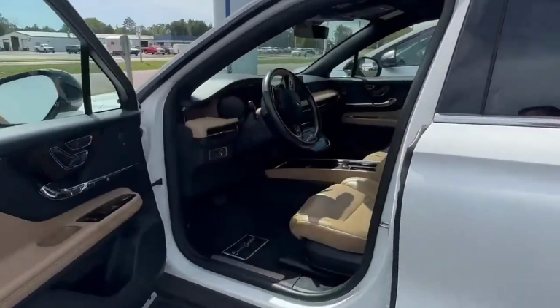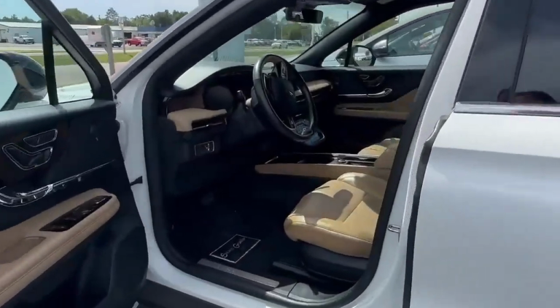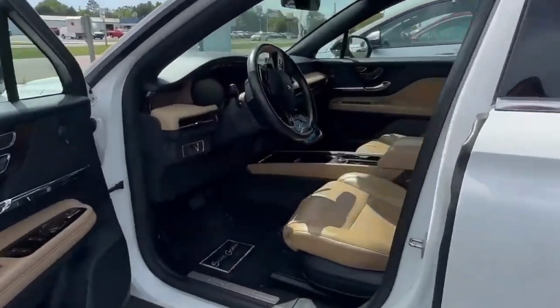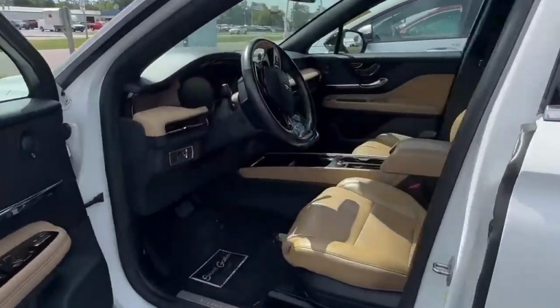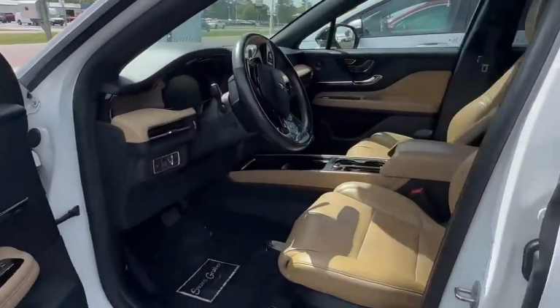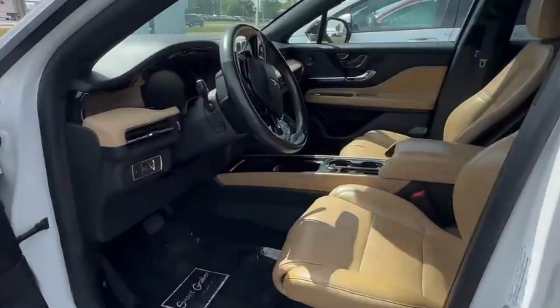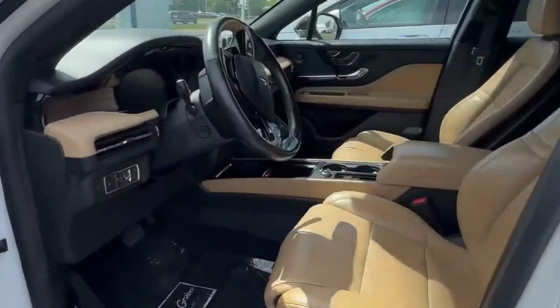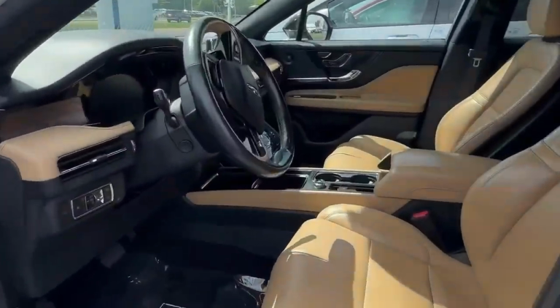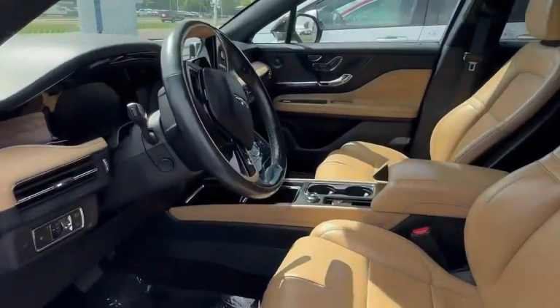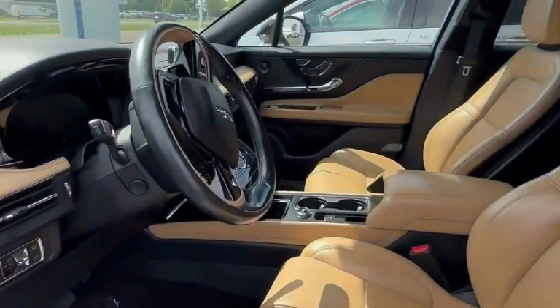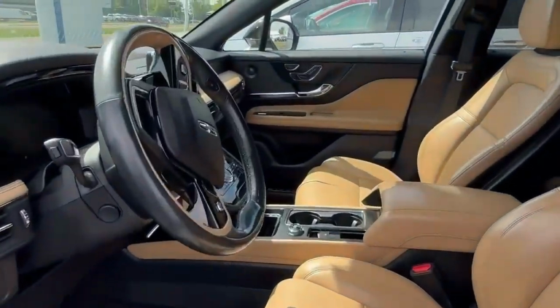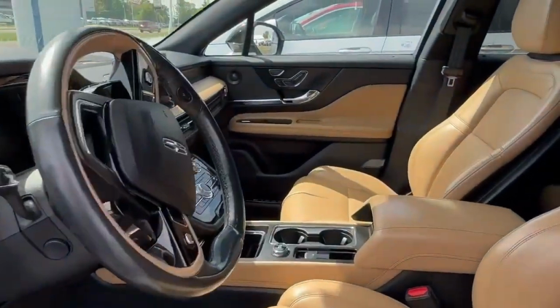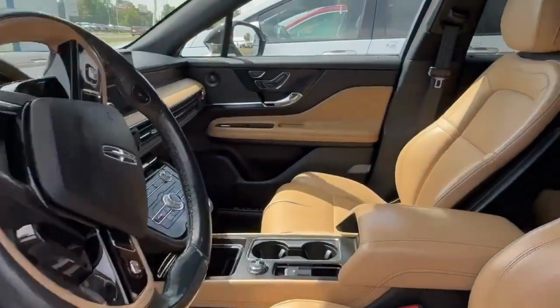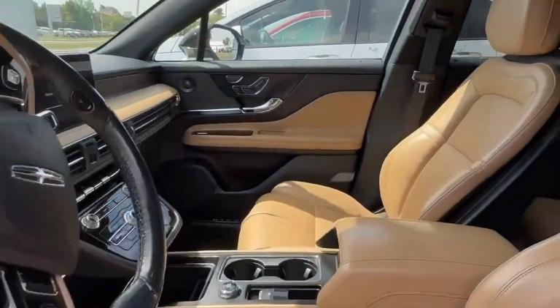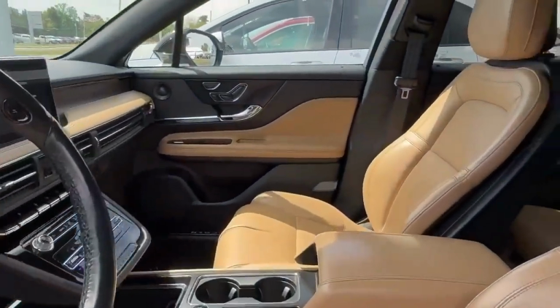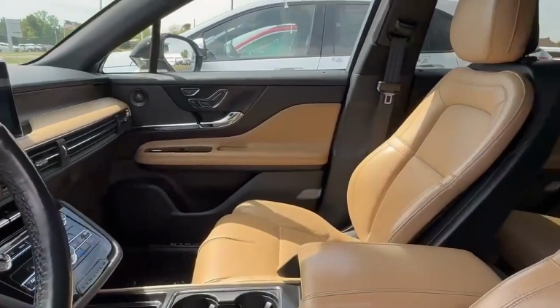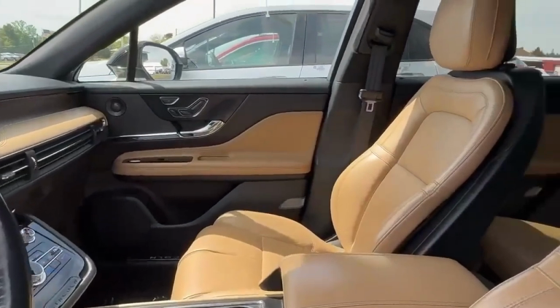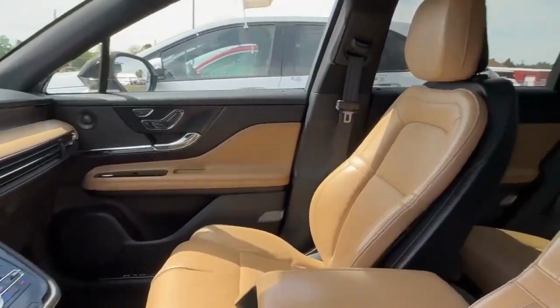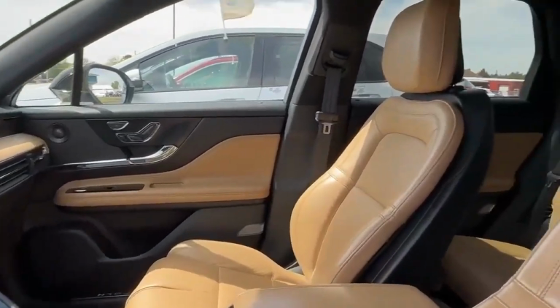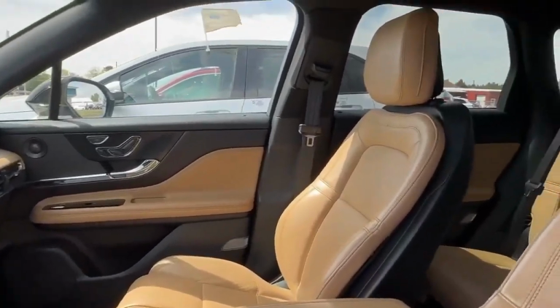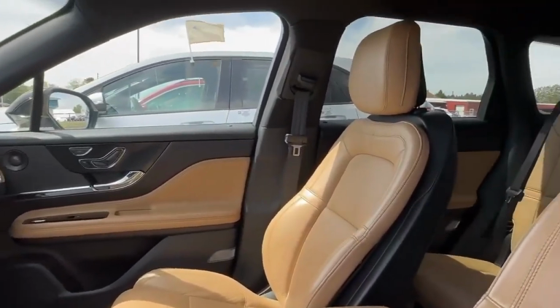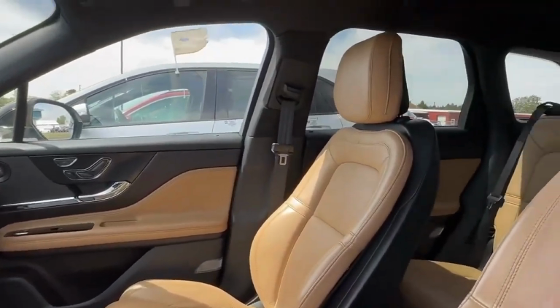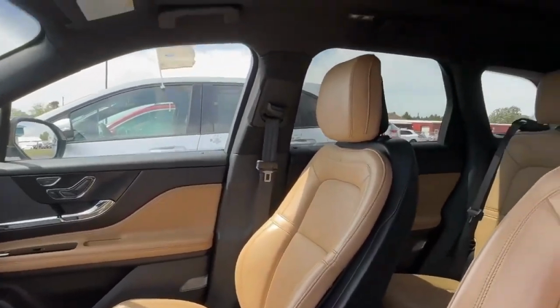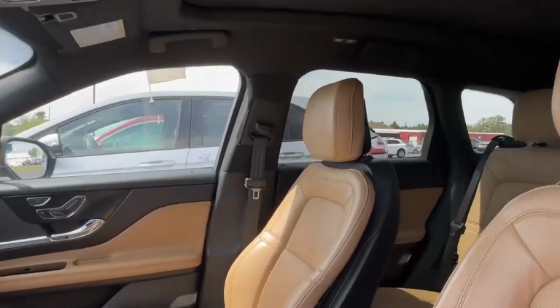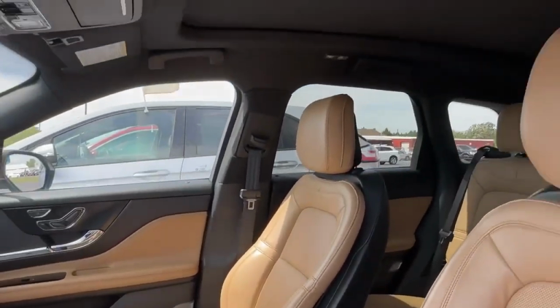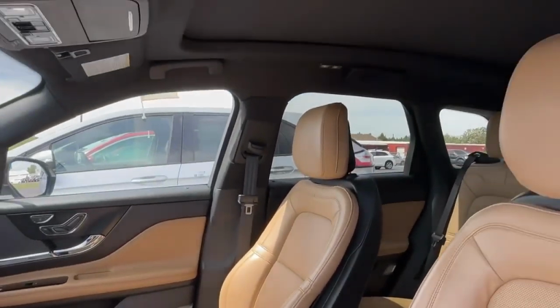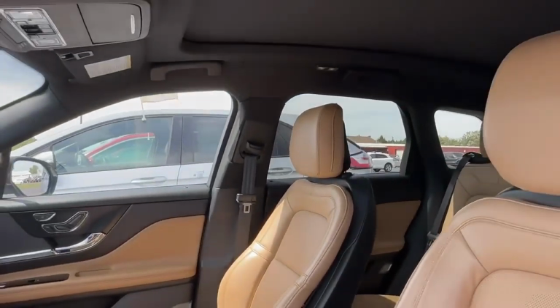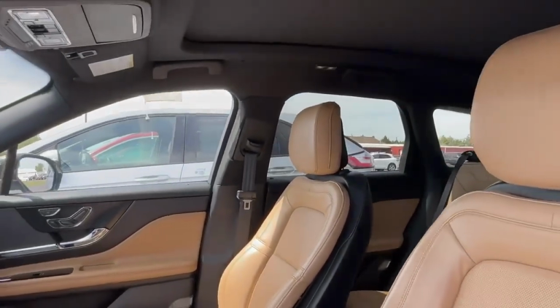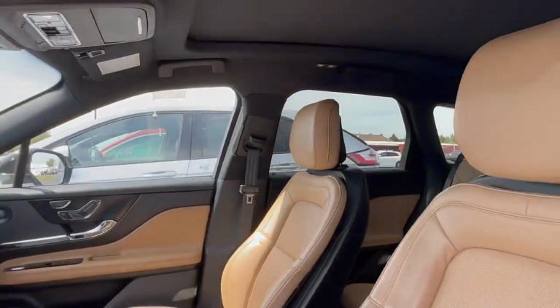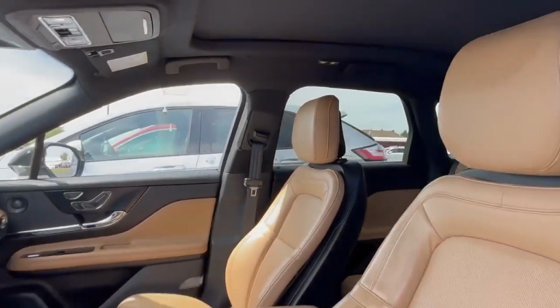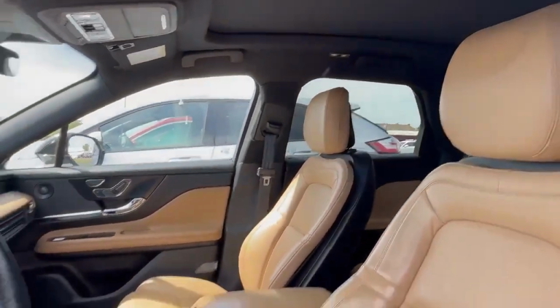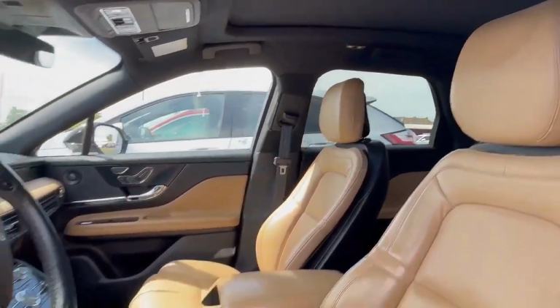You are going to get premium leather seats — they are heated and cooled. You're also going to get a nice panoramic sunroof.